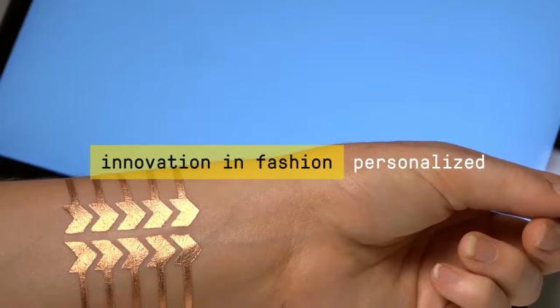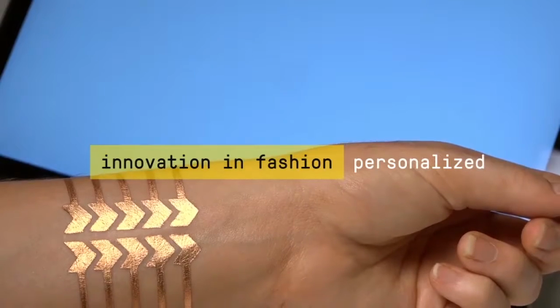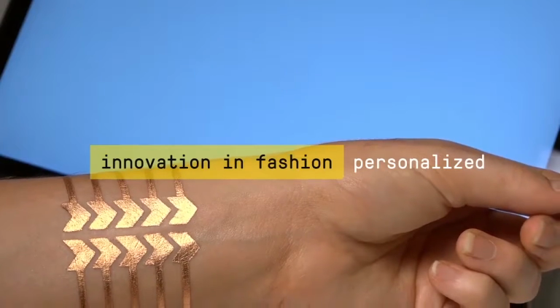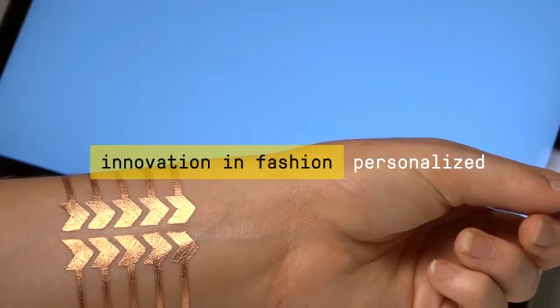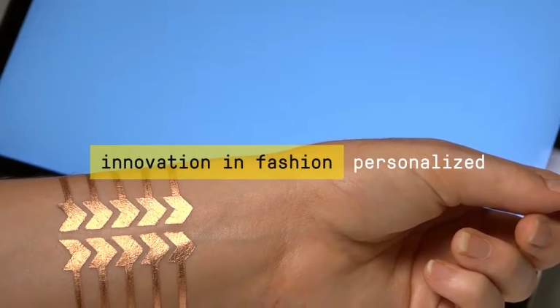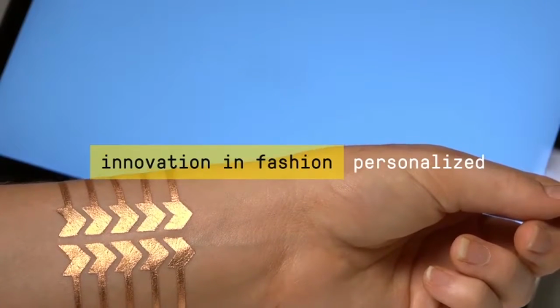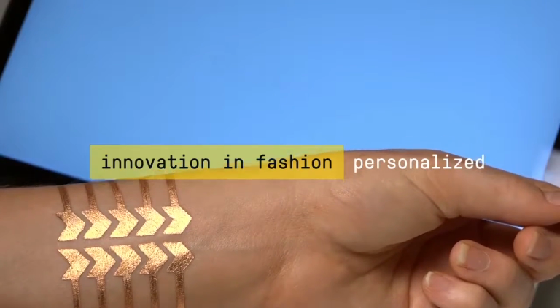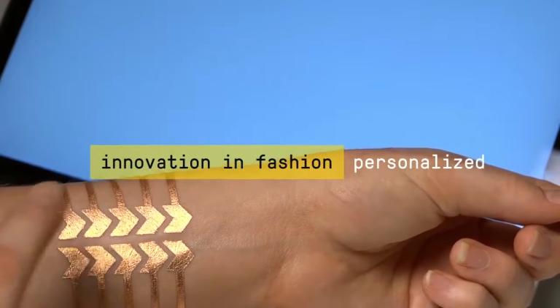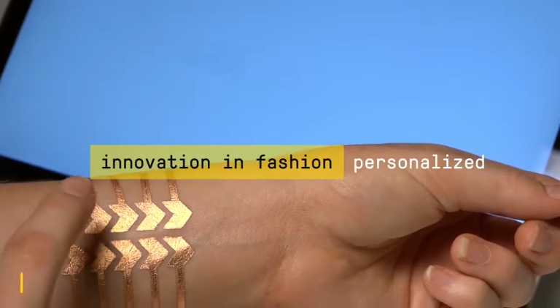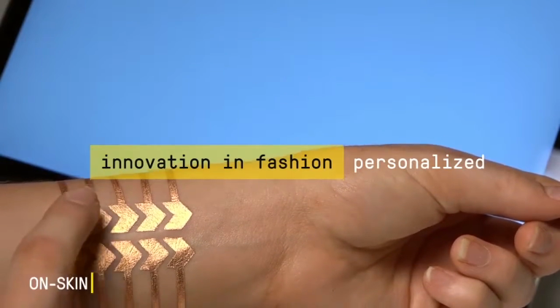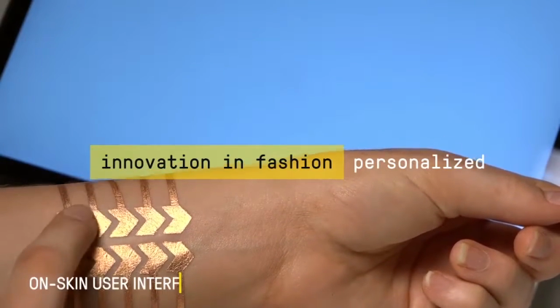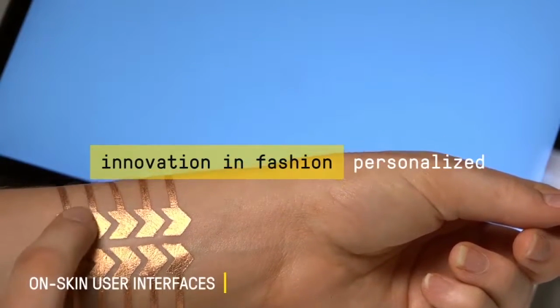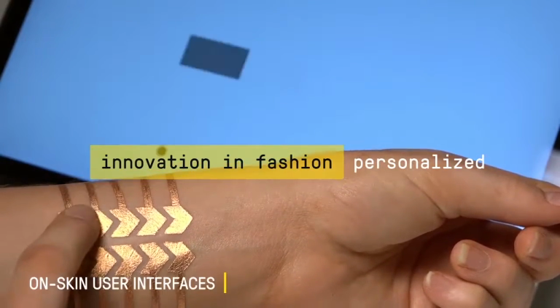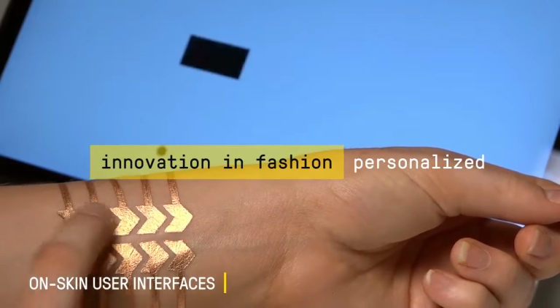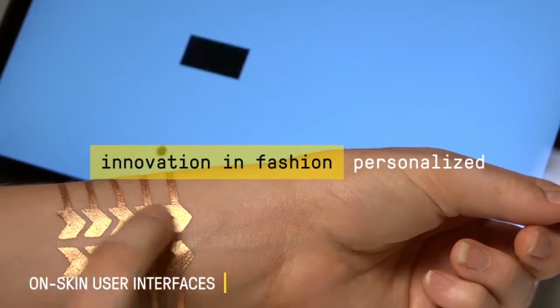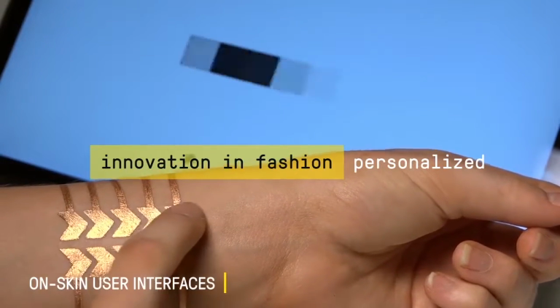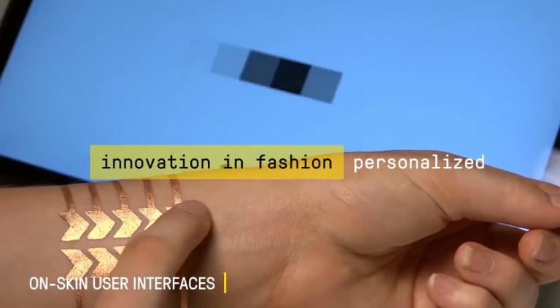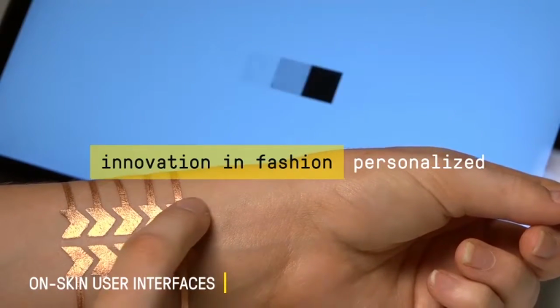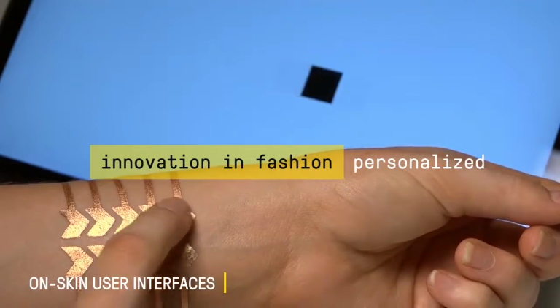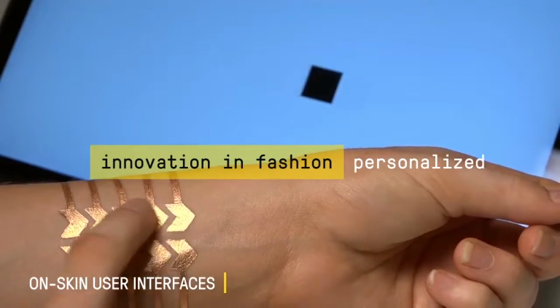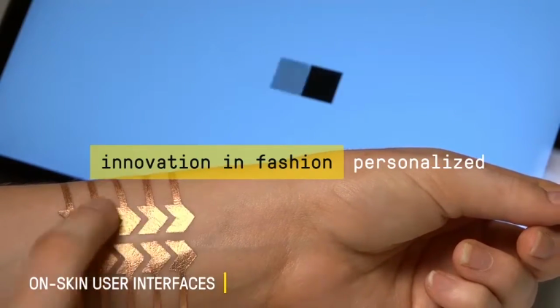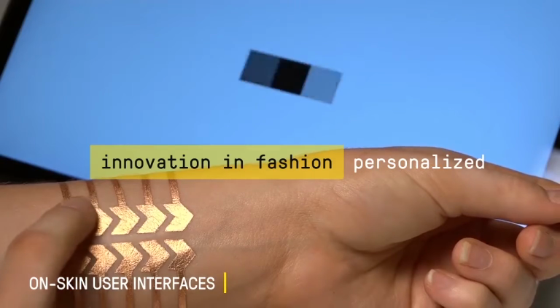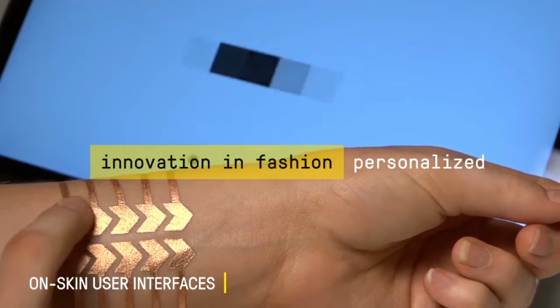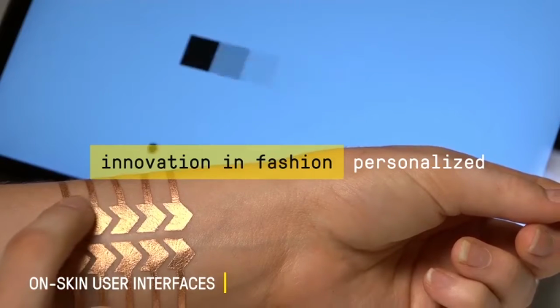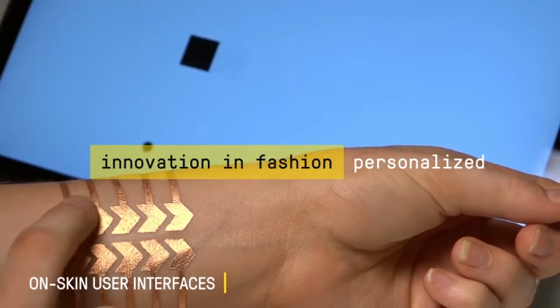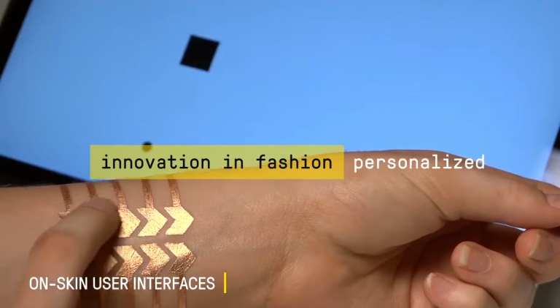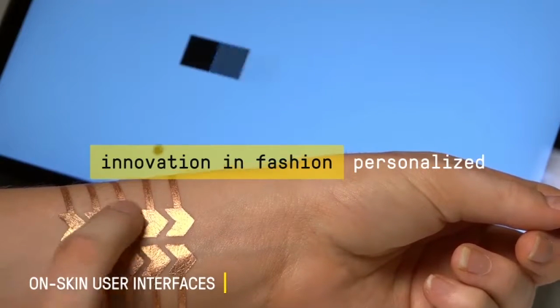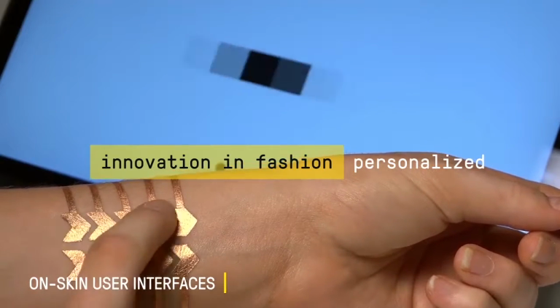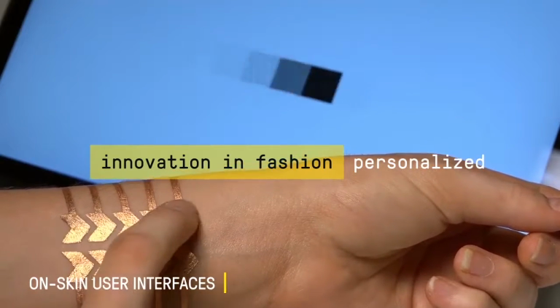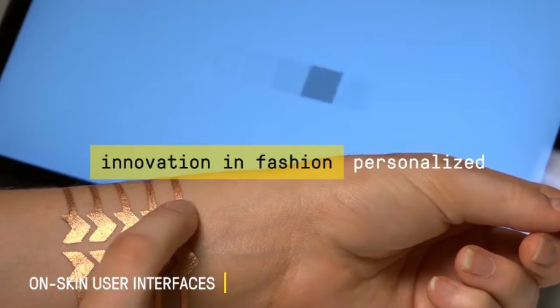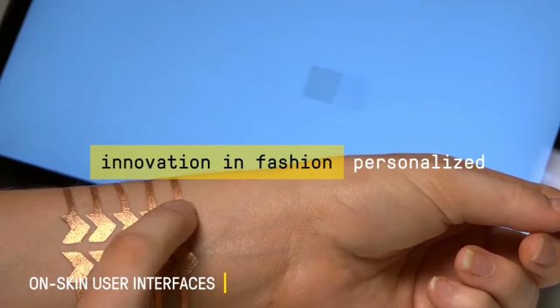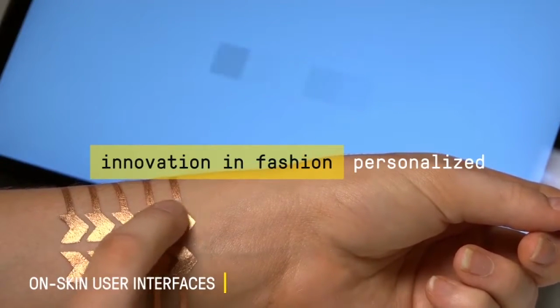These tattoos enable anyone to create interfaces directly on their skin.